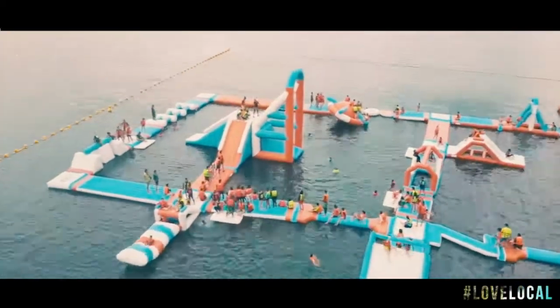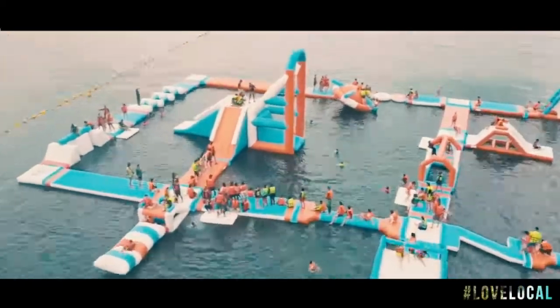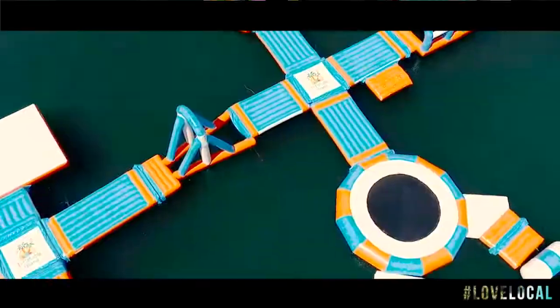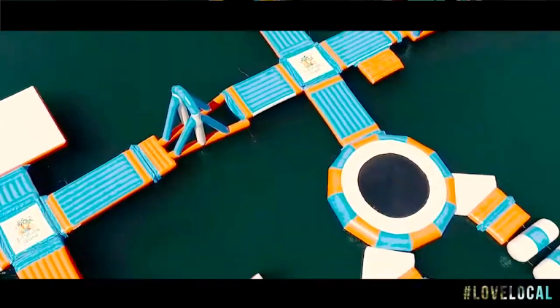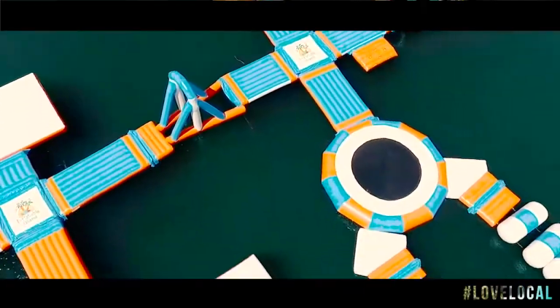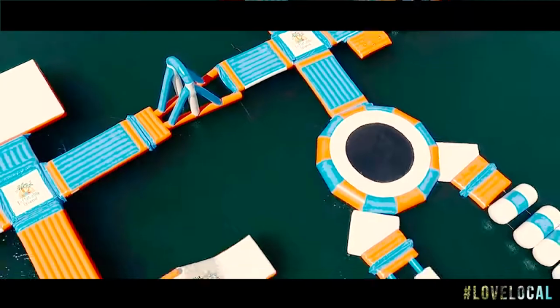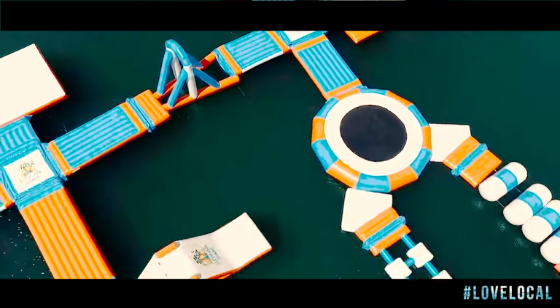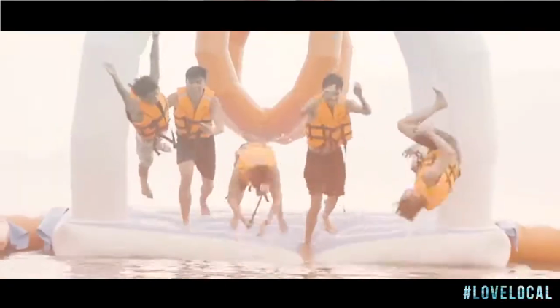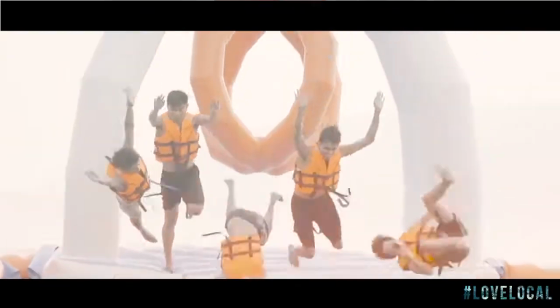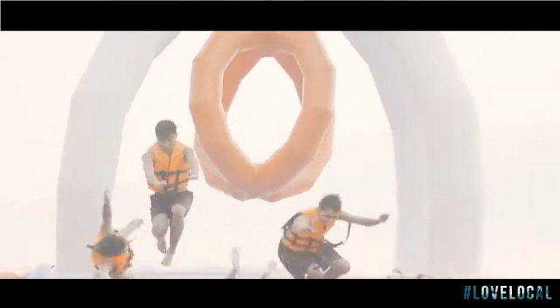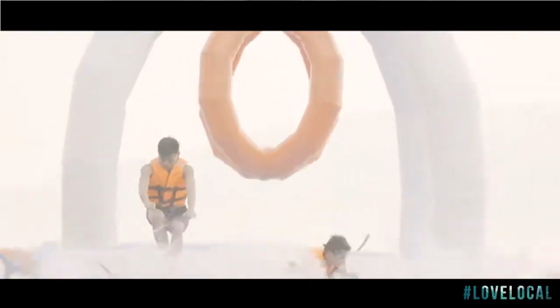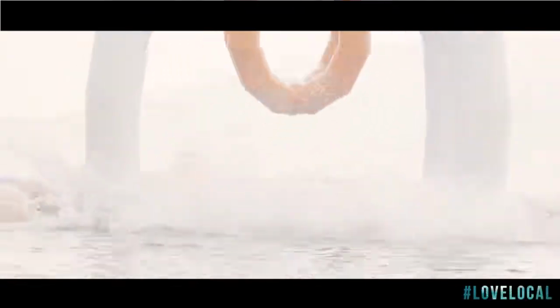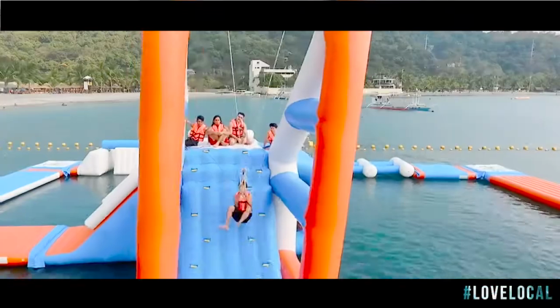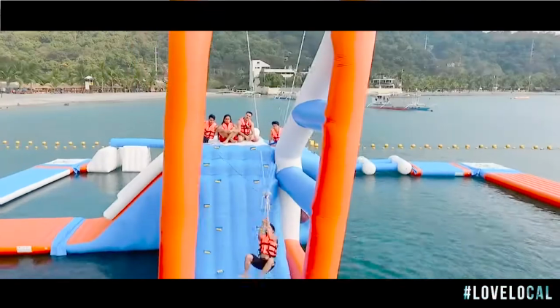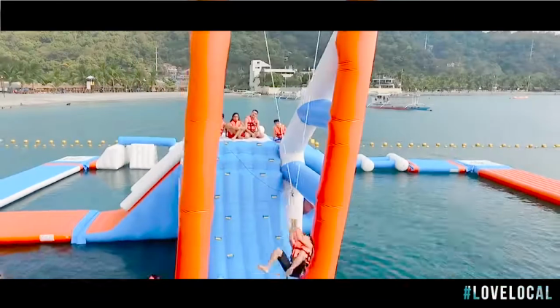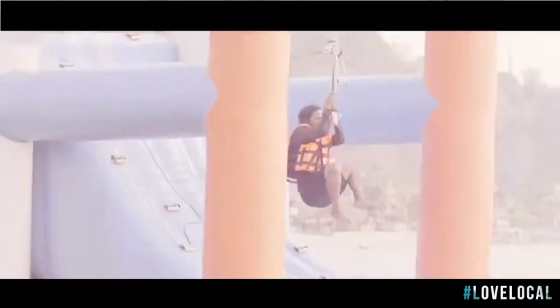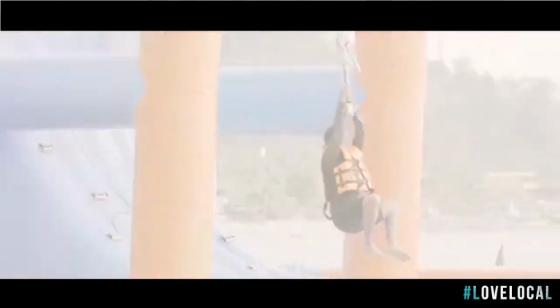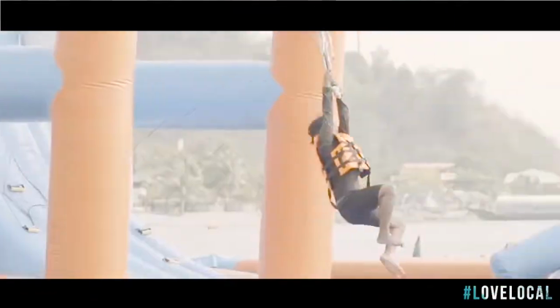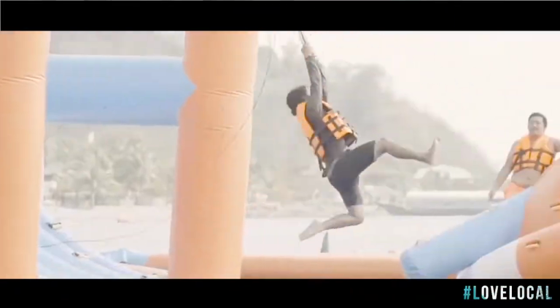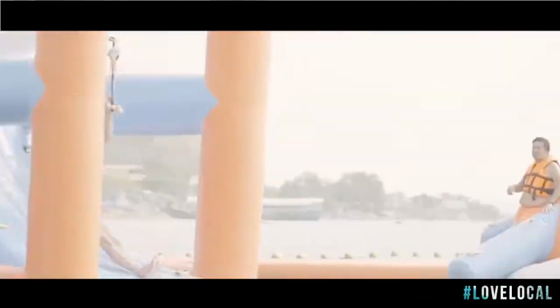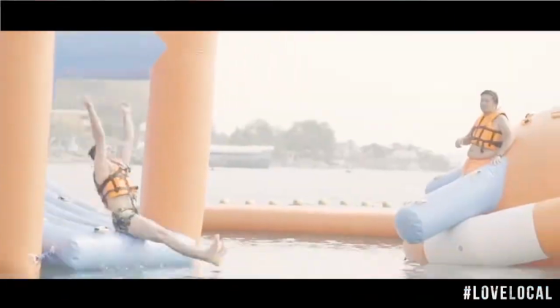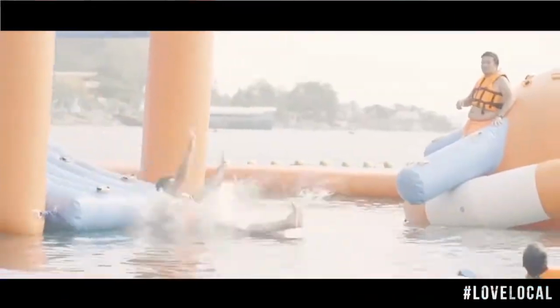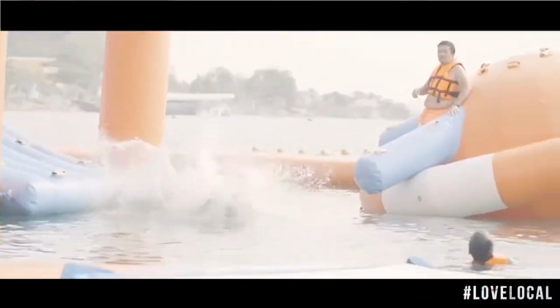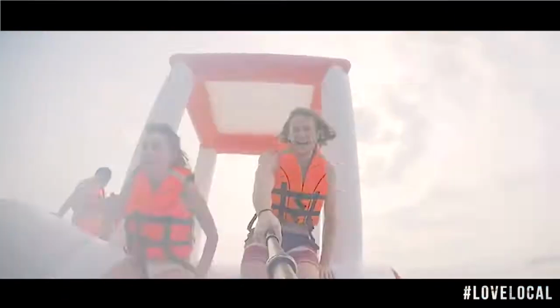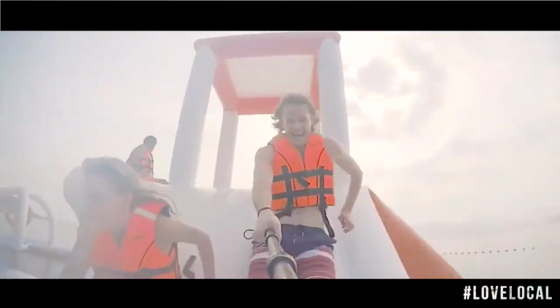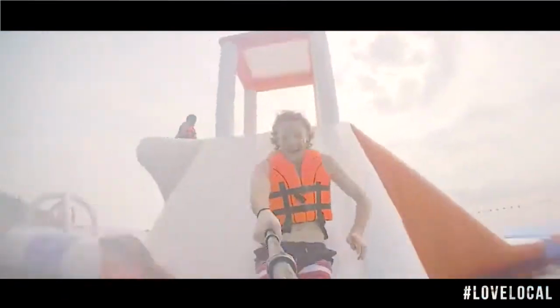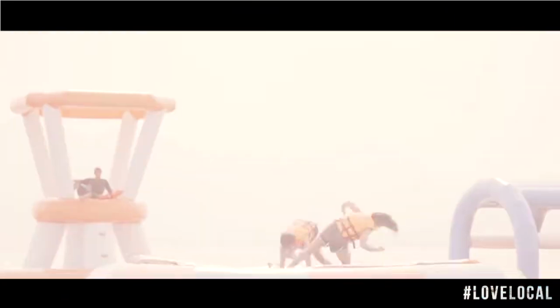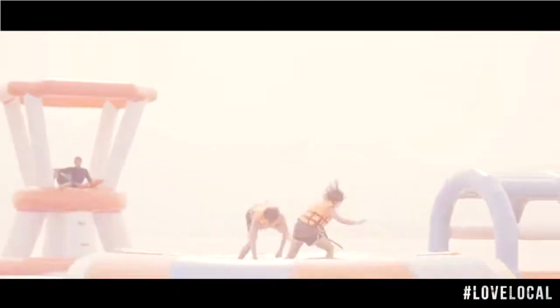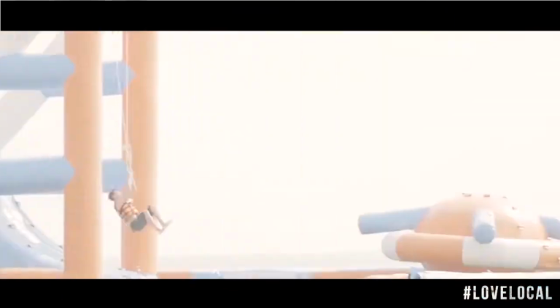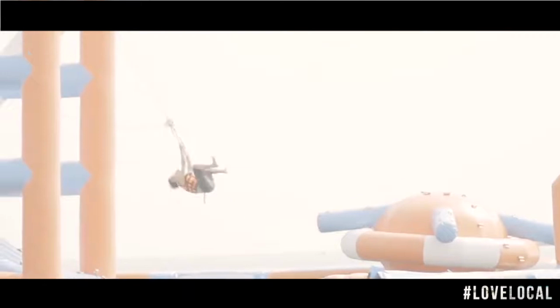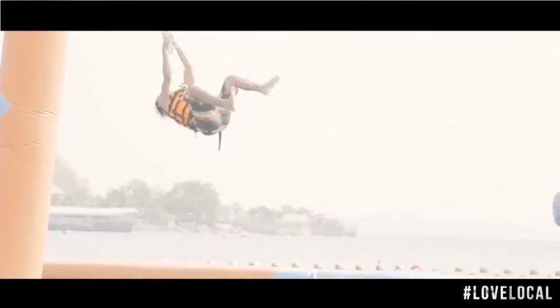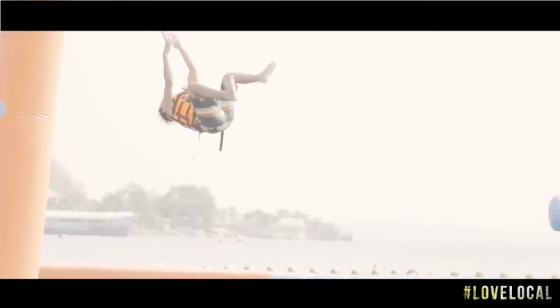Loaded up with slides, bridges, swings, human launchers, and so much more. This summer, they have just got bigger and cuter.